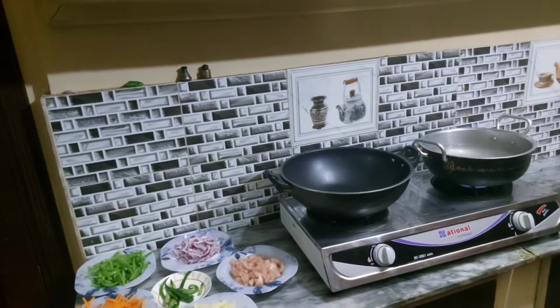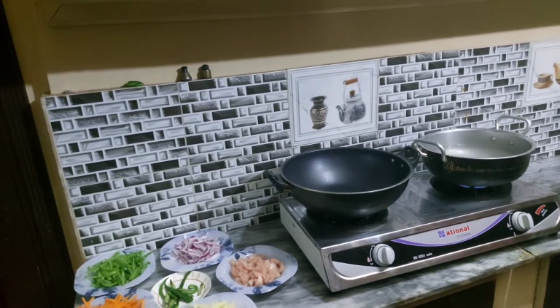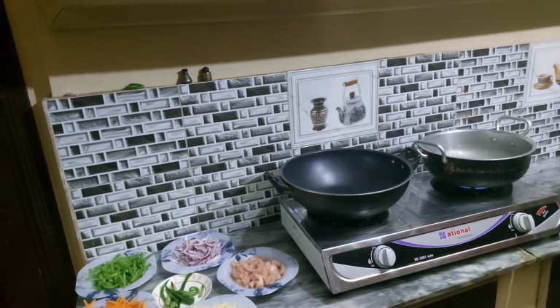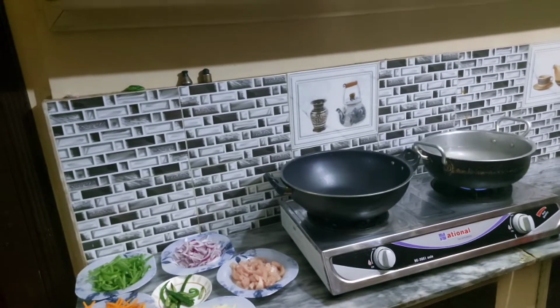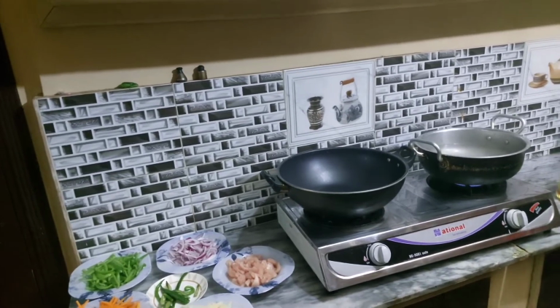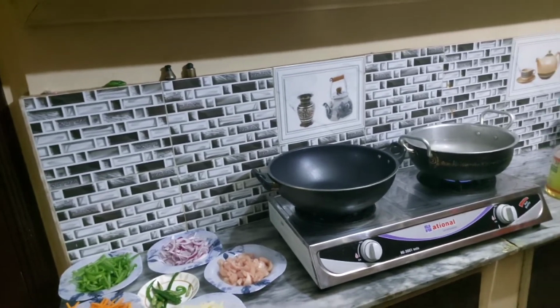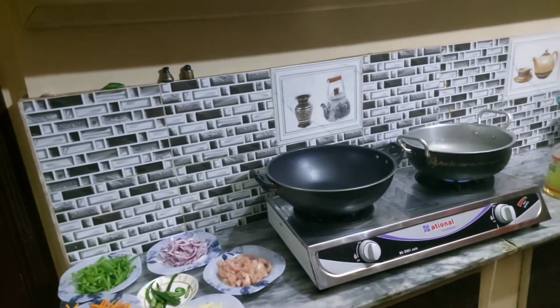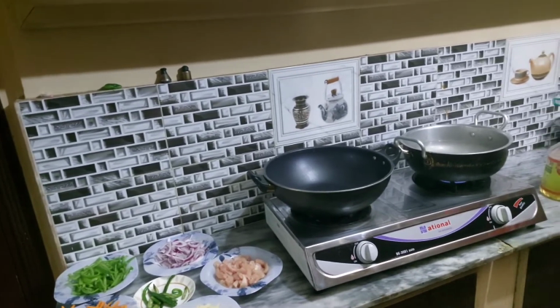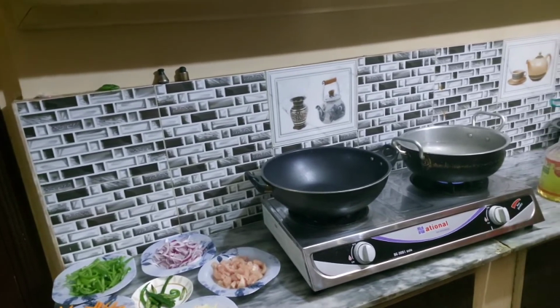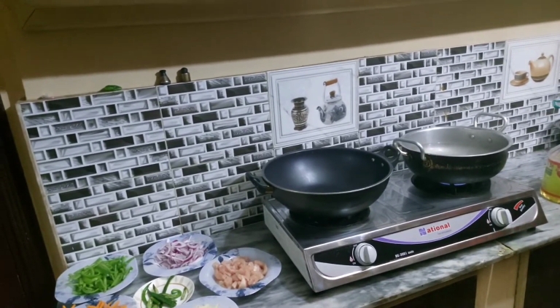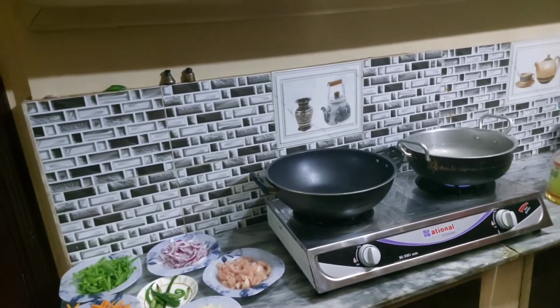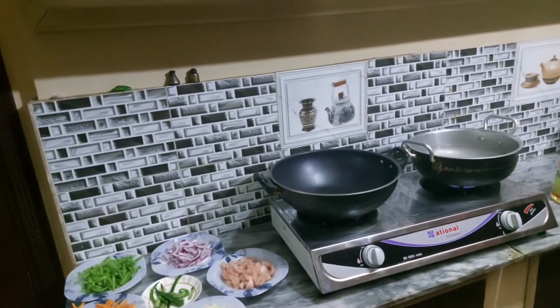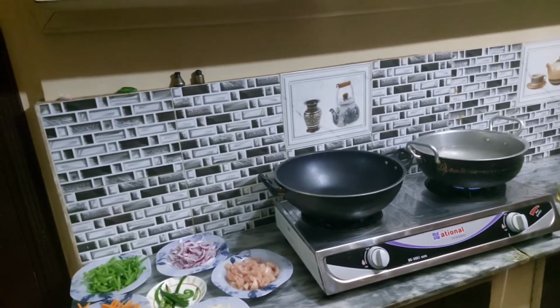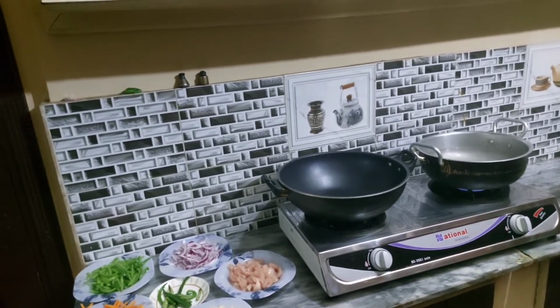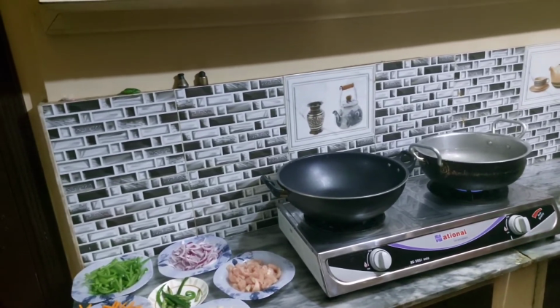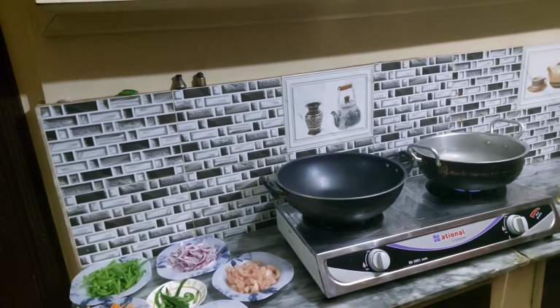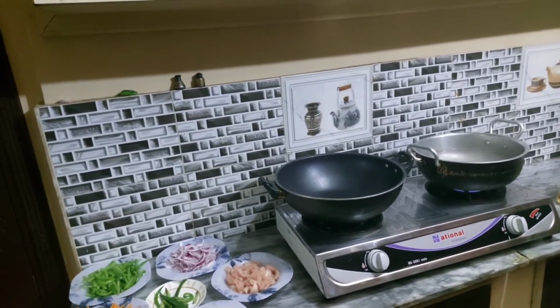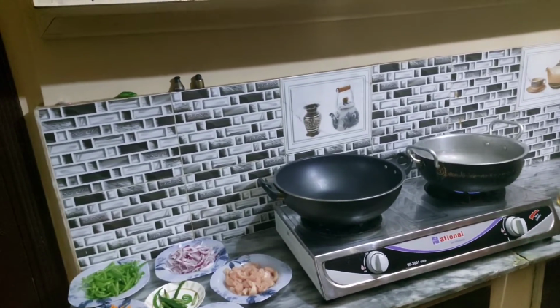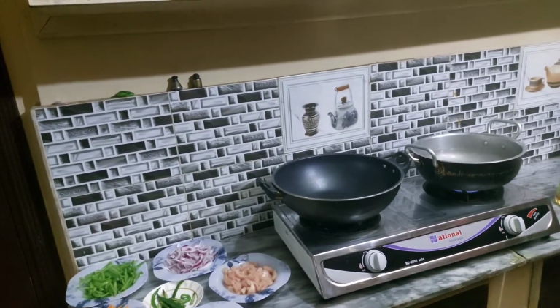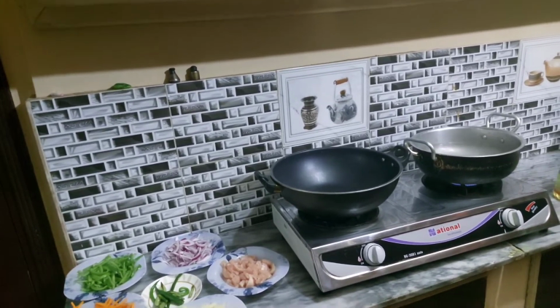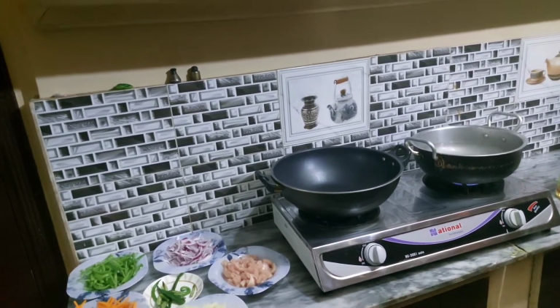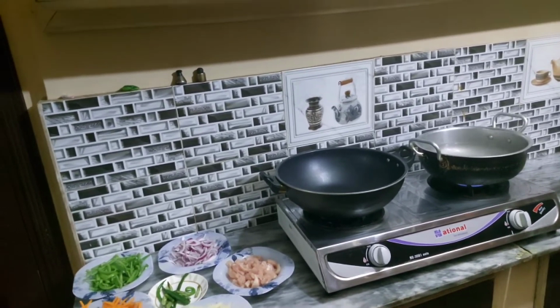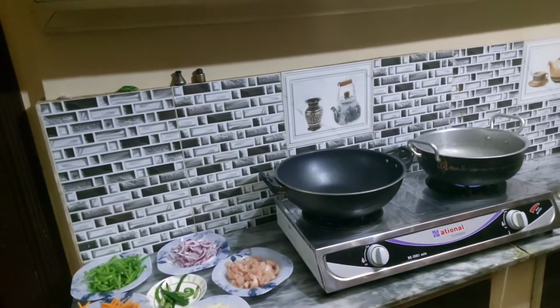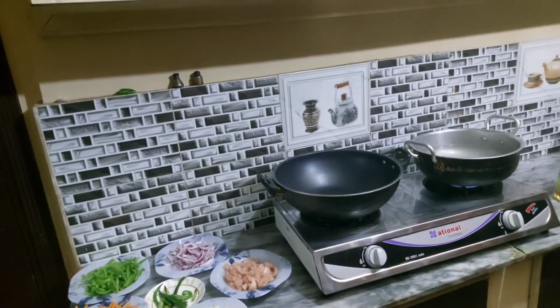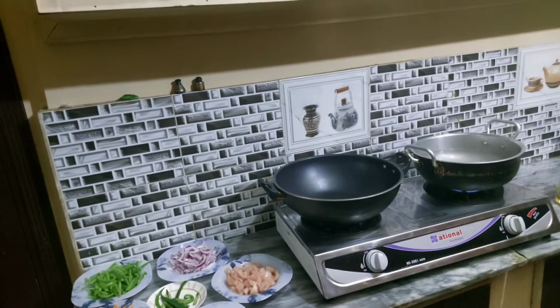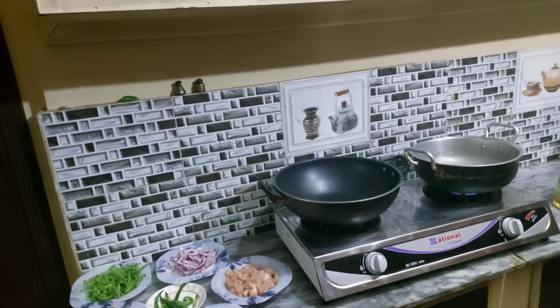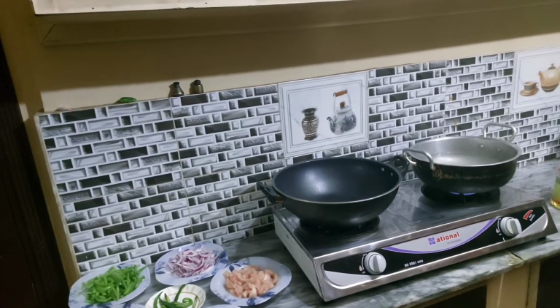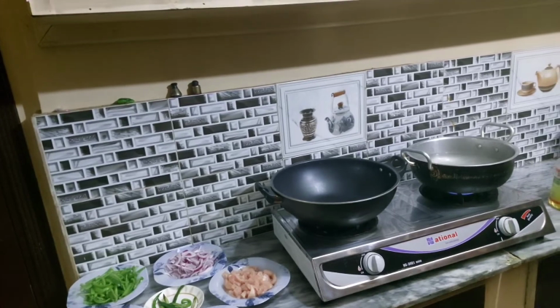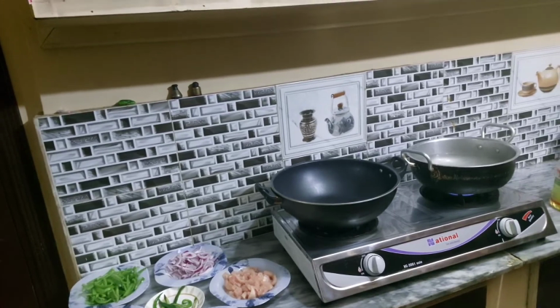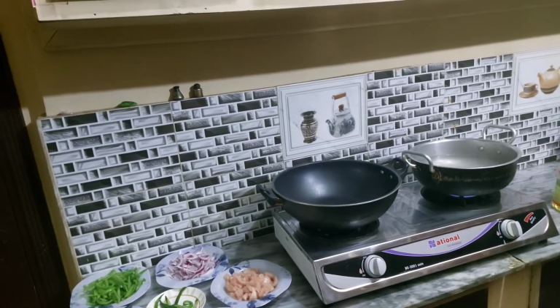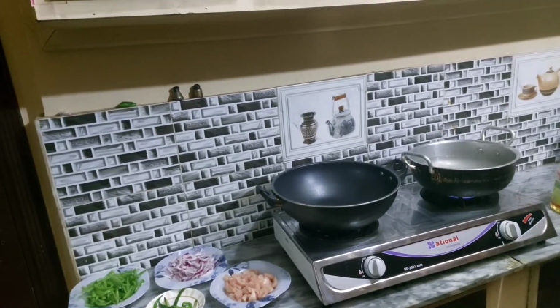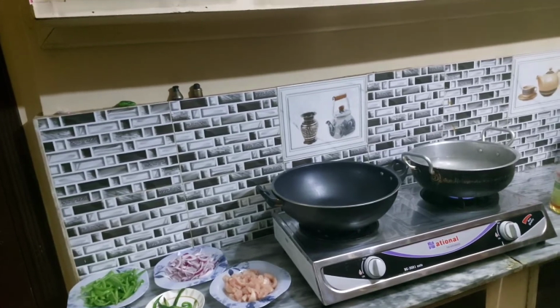We will share the recipe with you and how it is prepared.